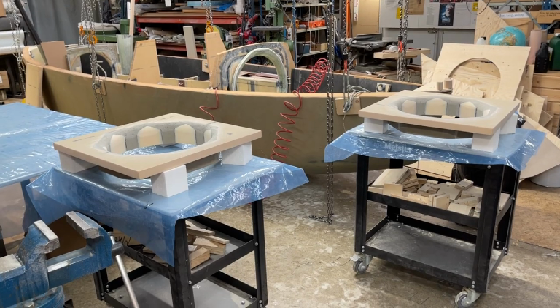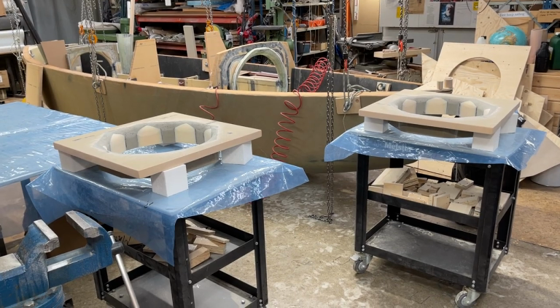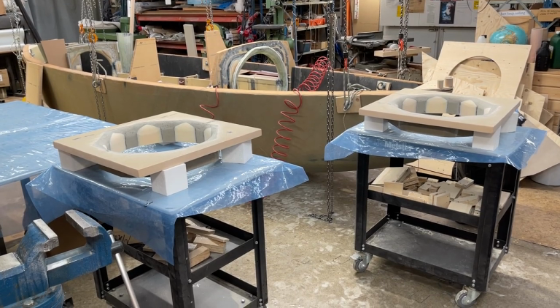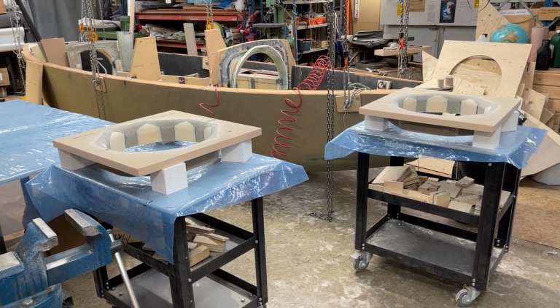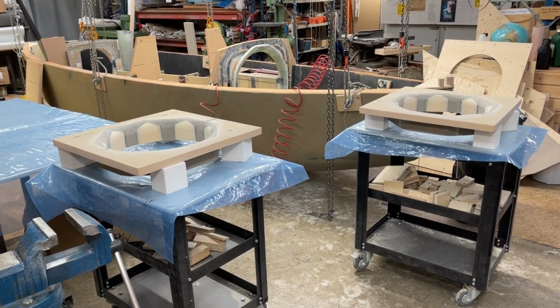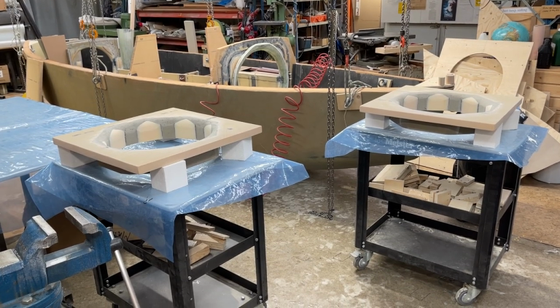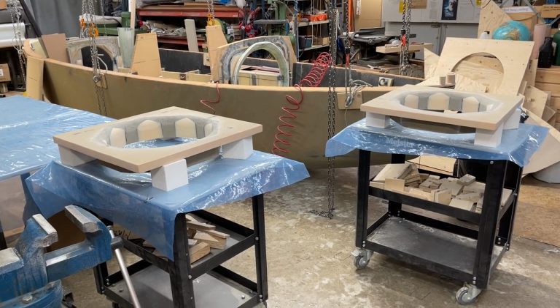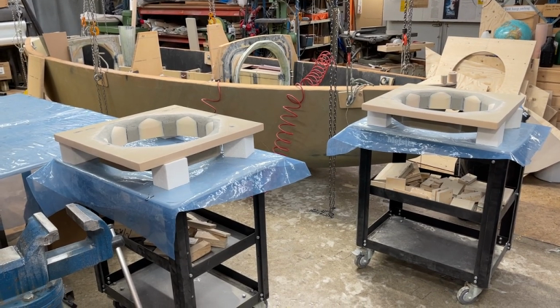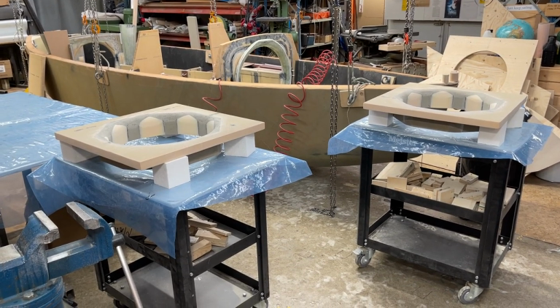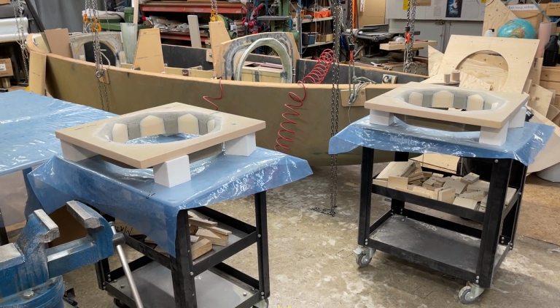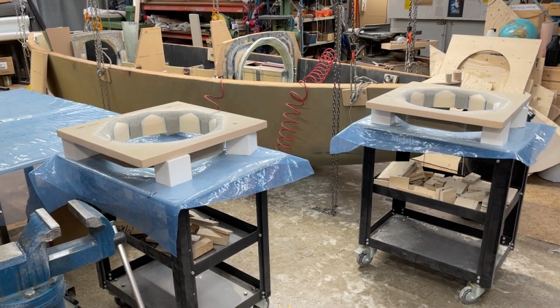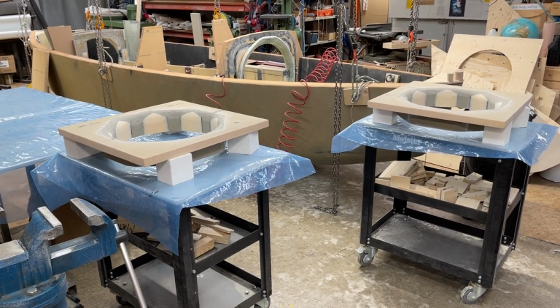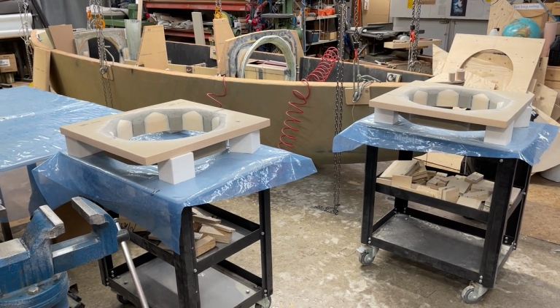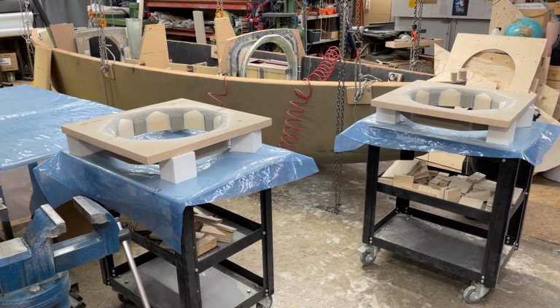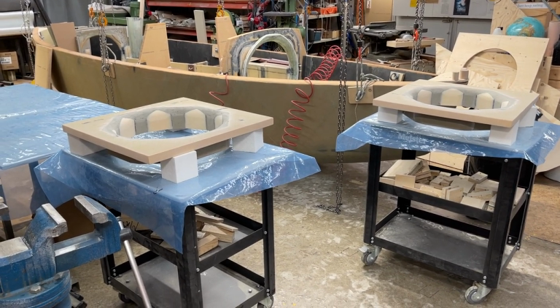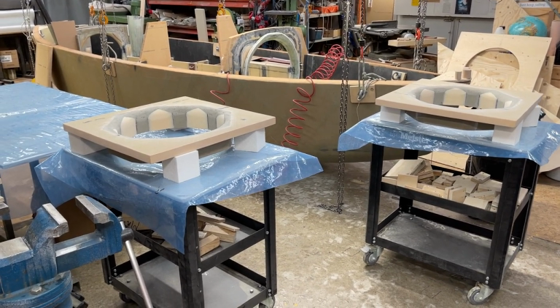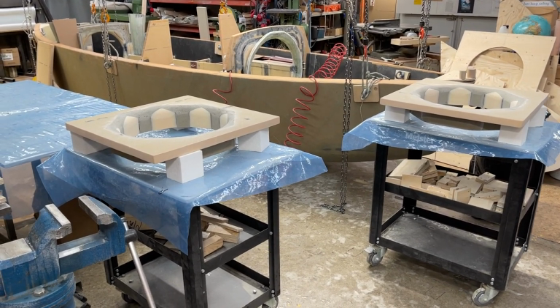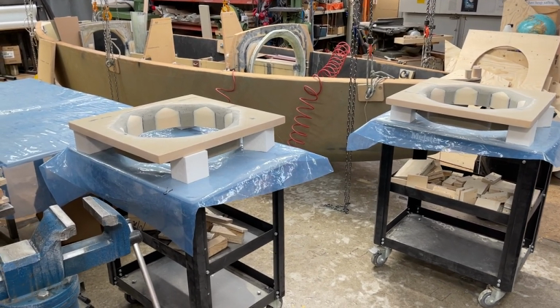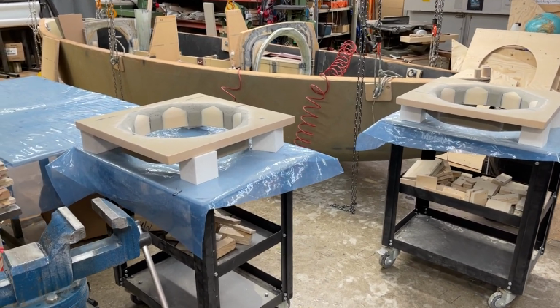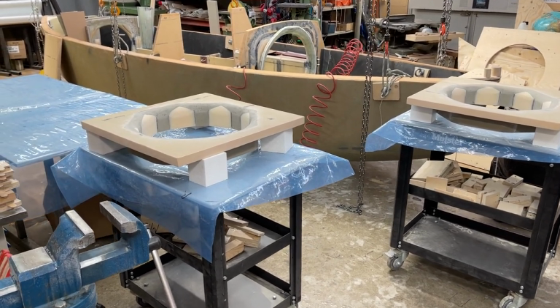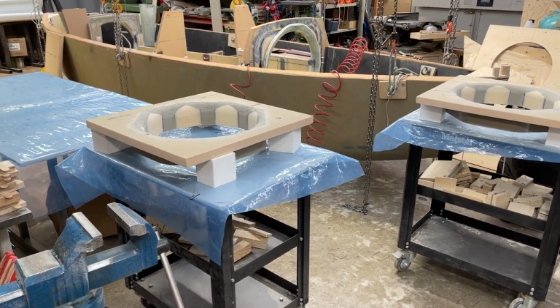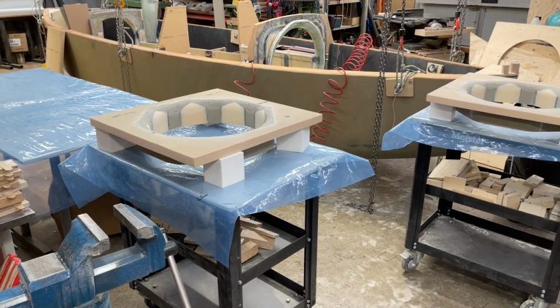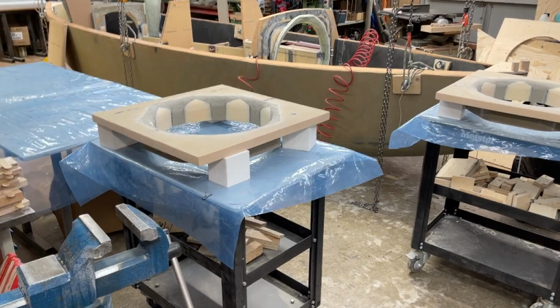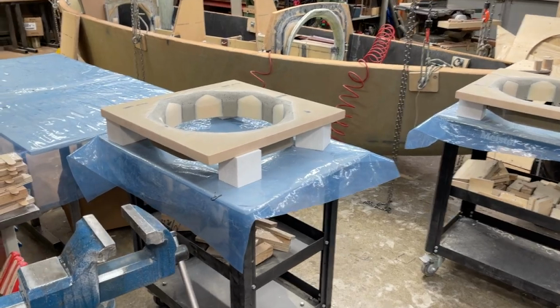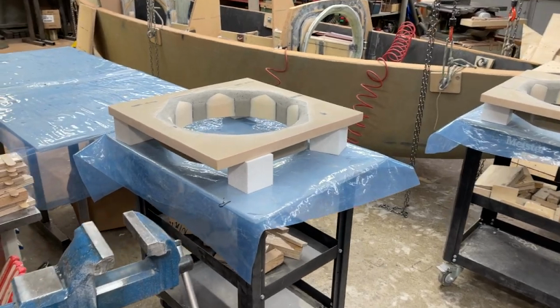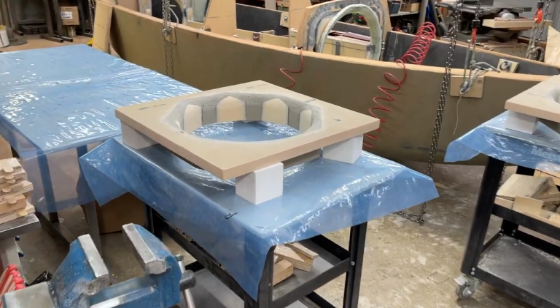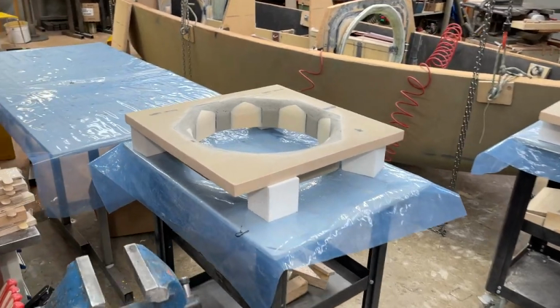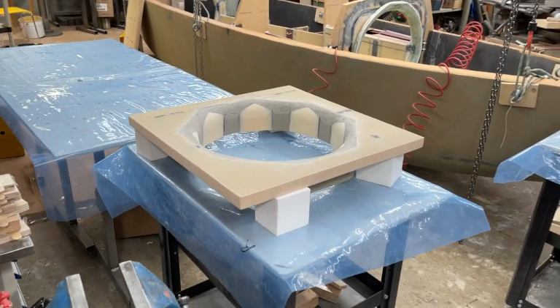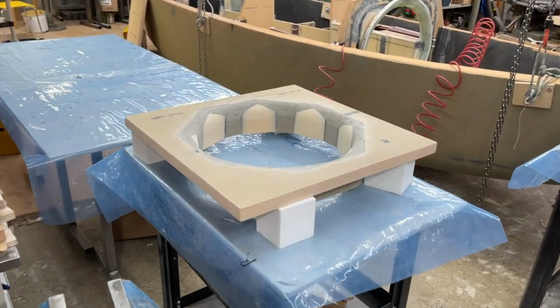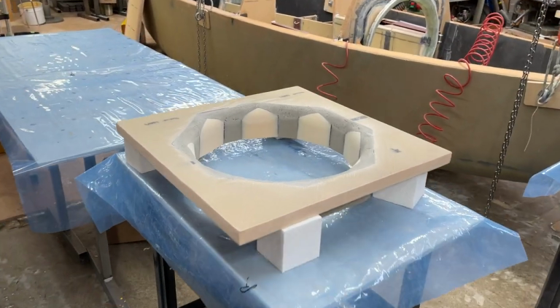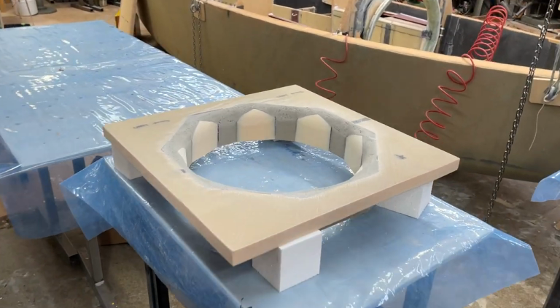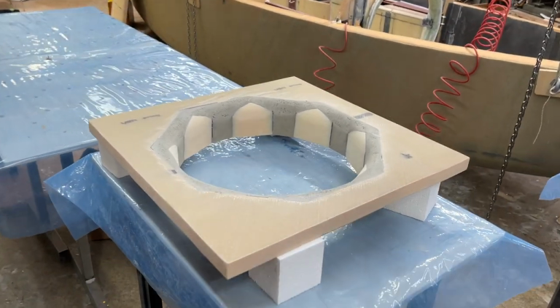Hello friends, this is Urvind and here are the hatches.